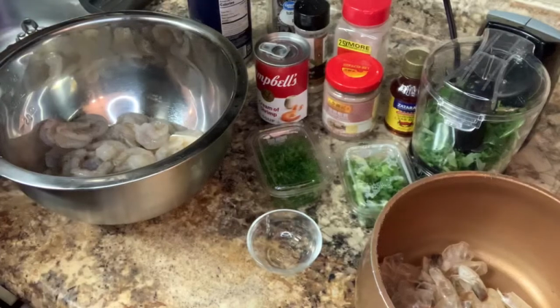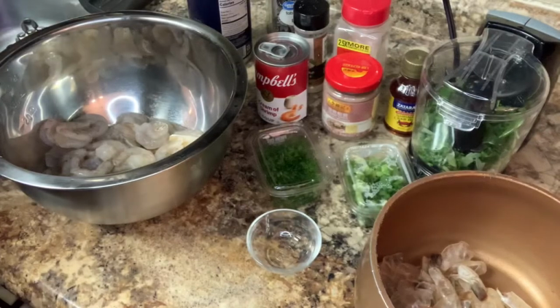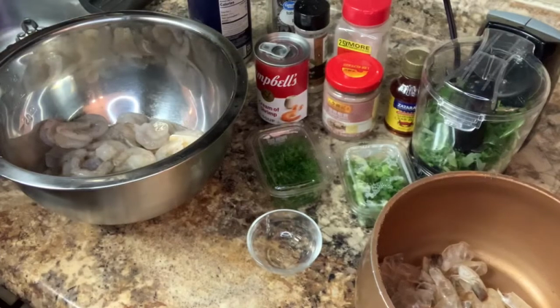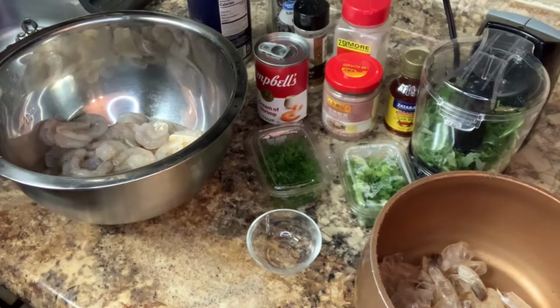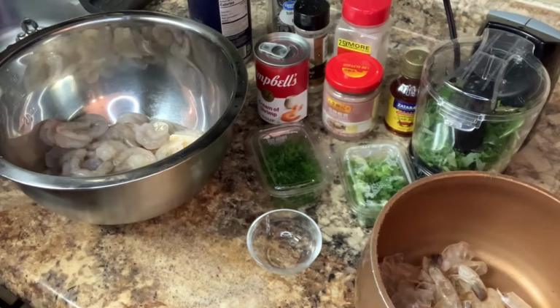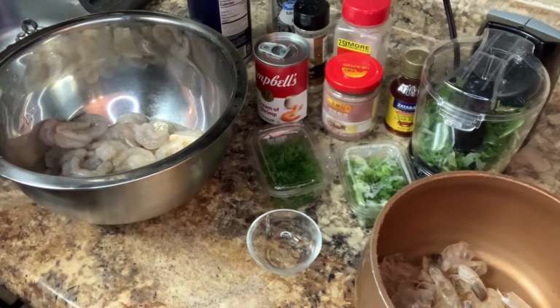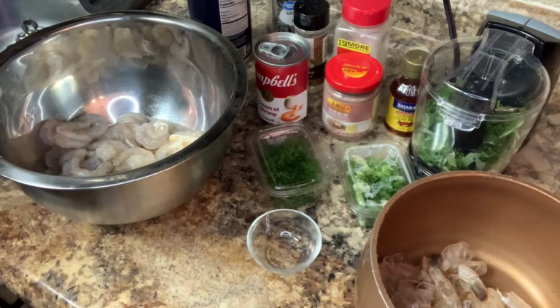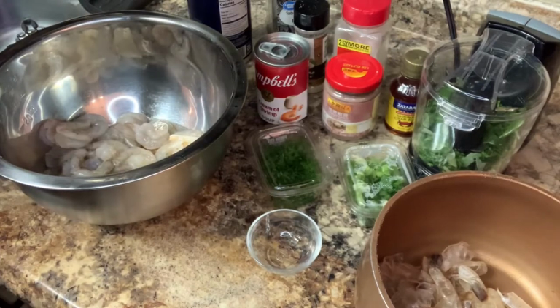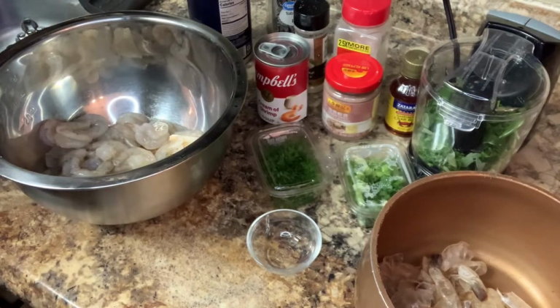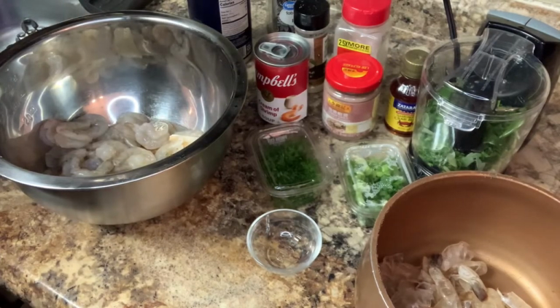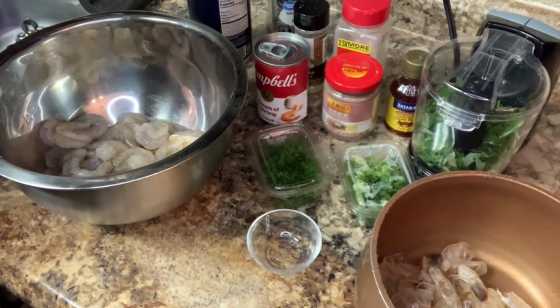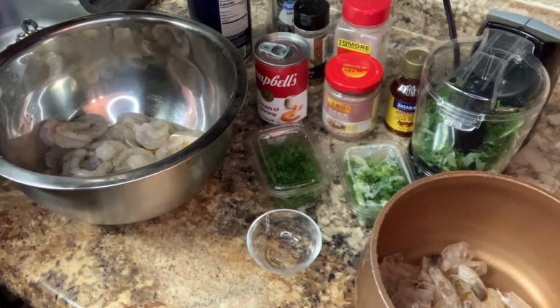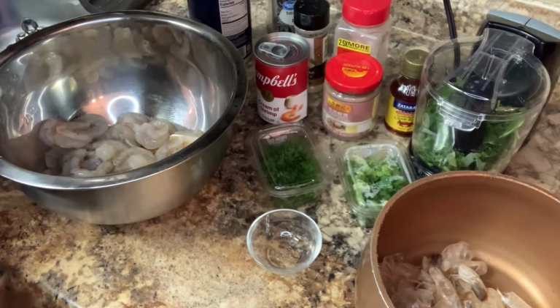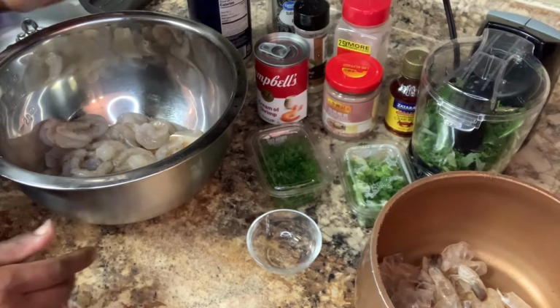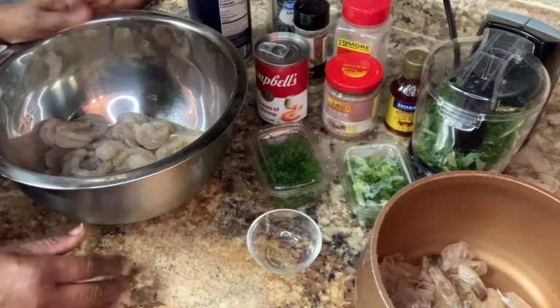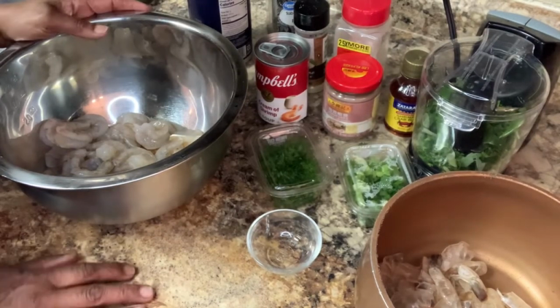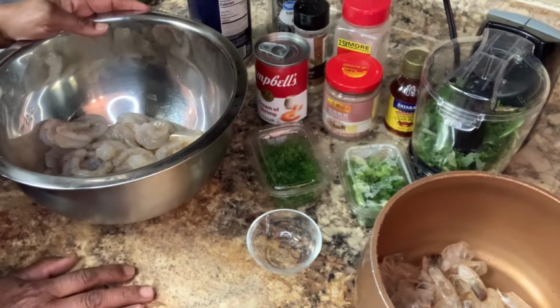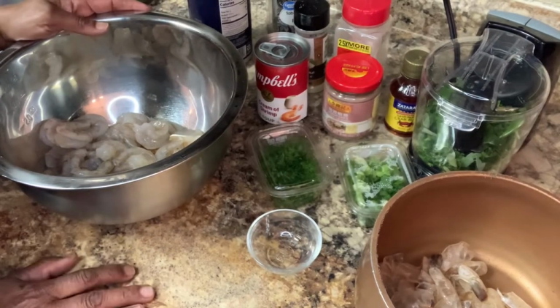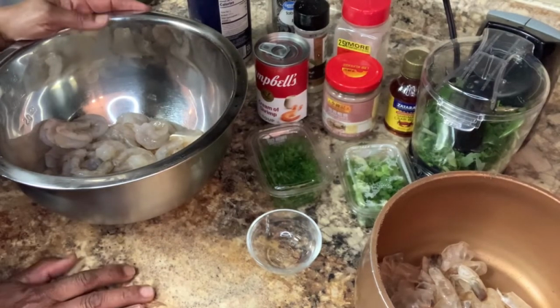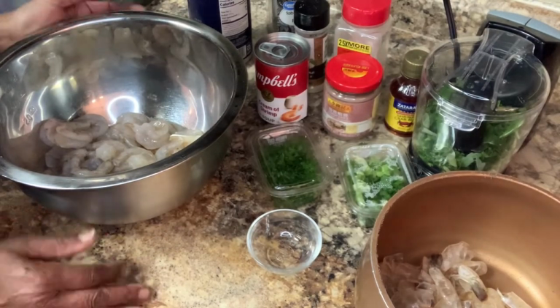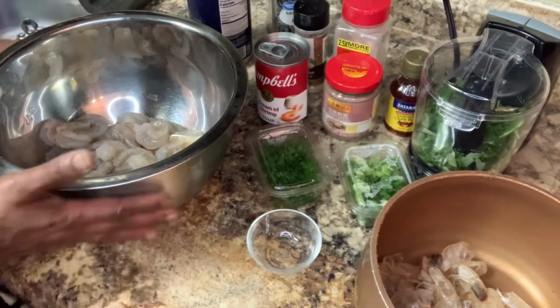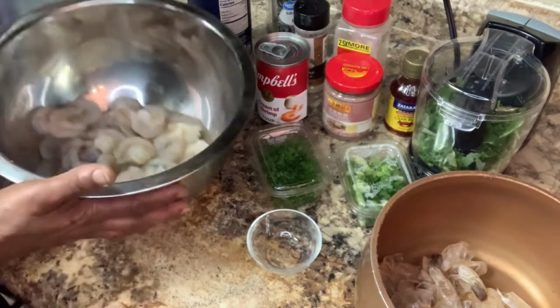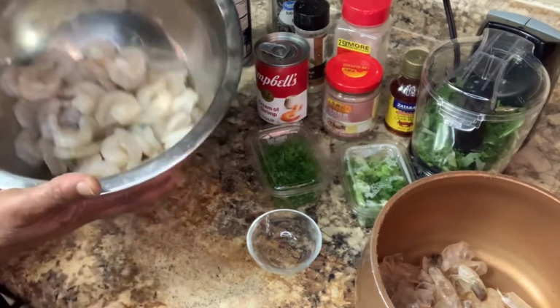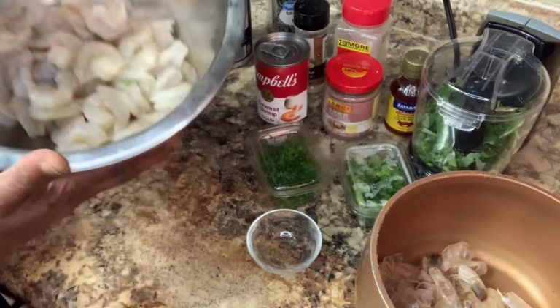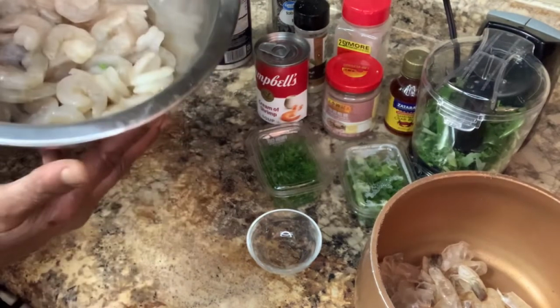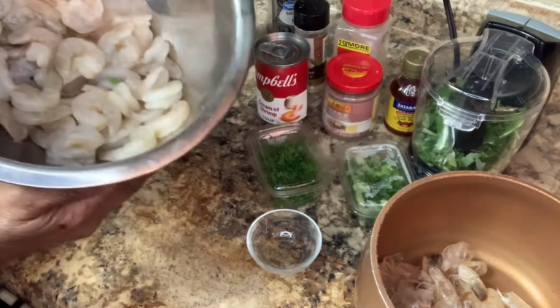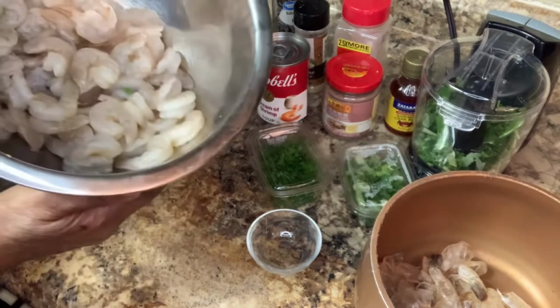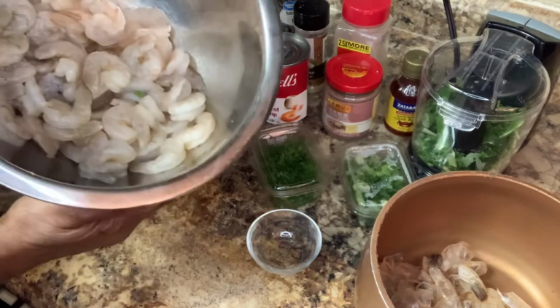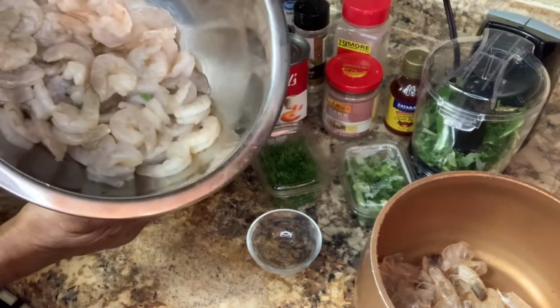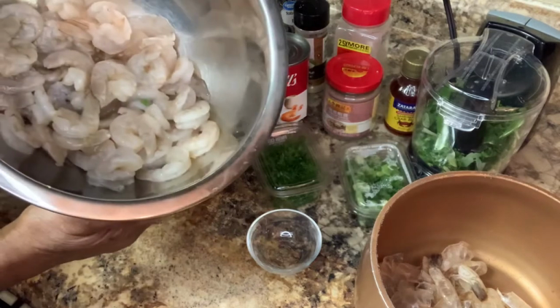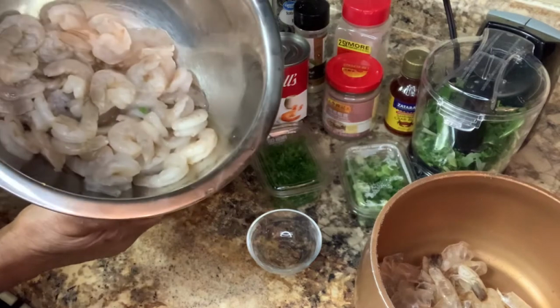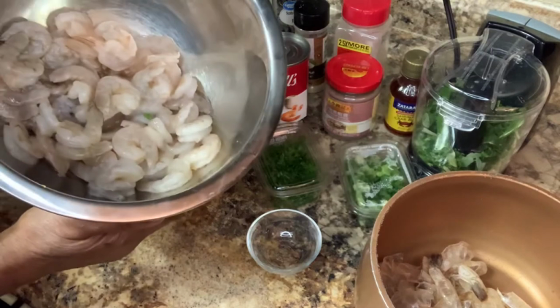Okay, so I'm back here. I have shrimps, as you can see.